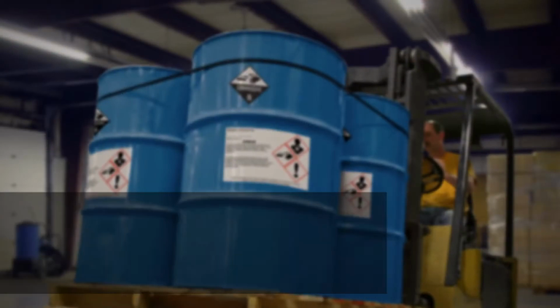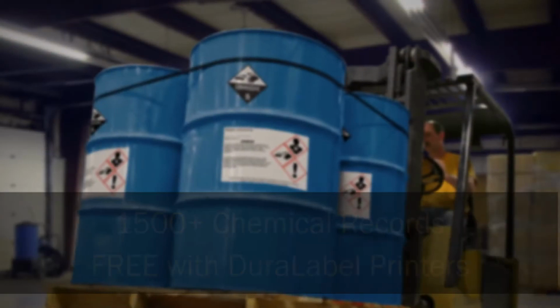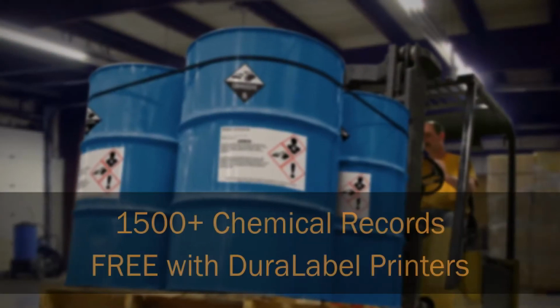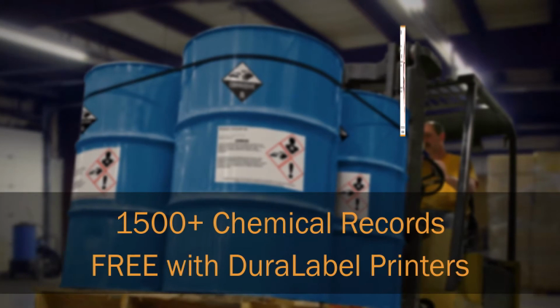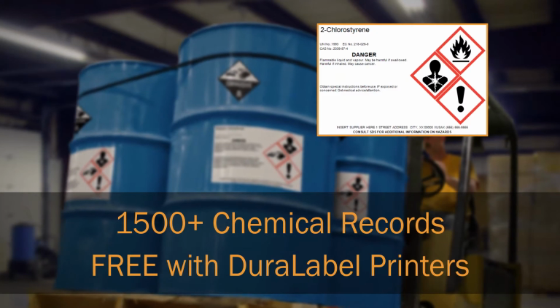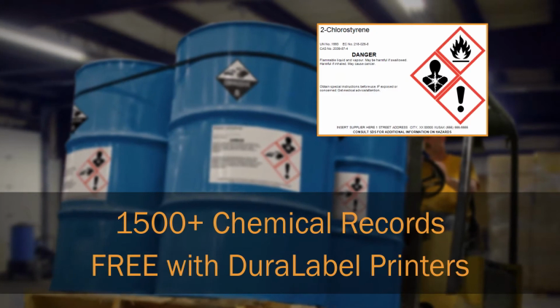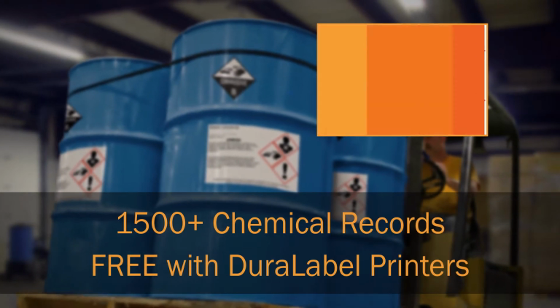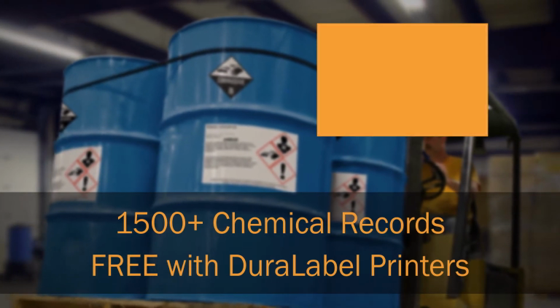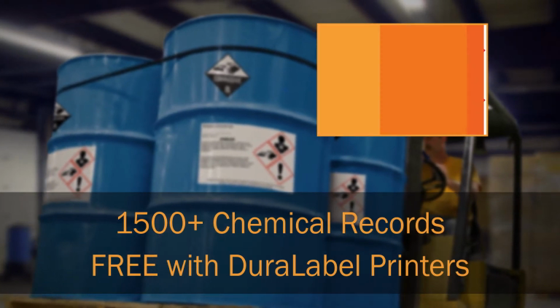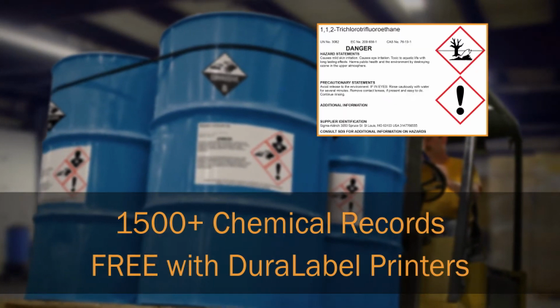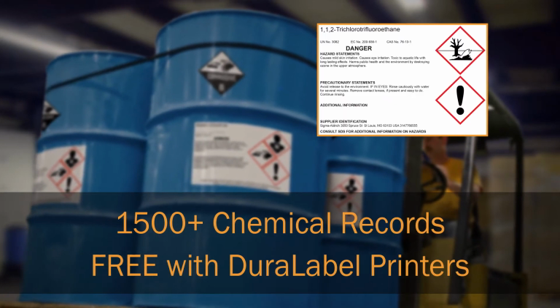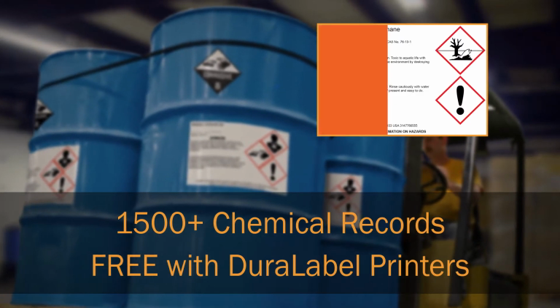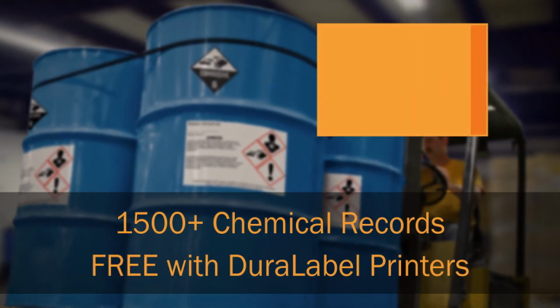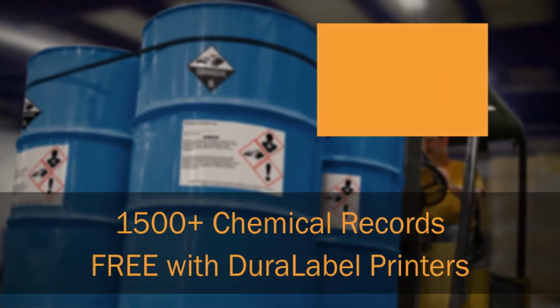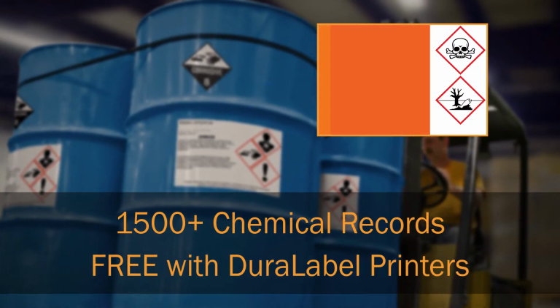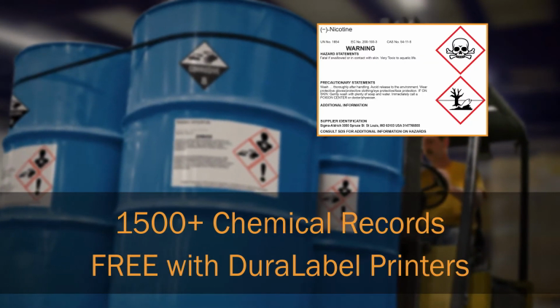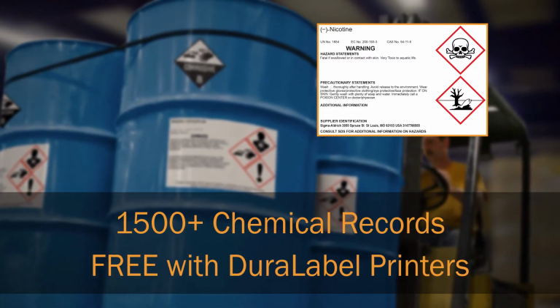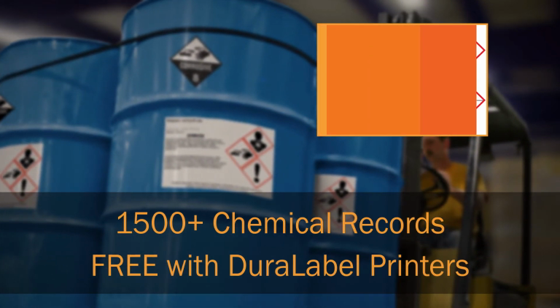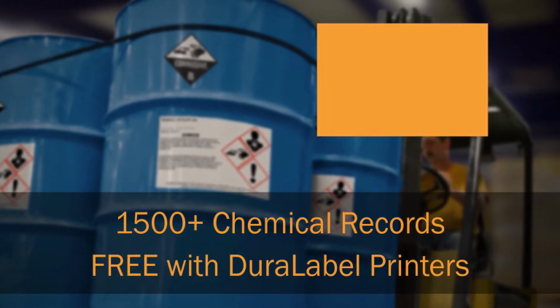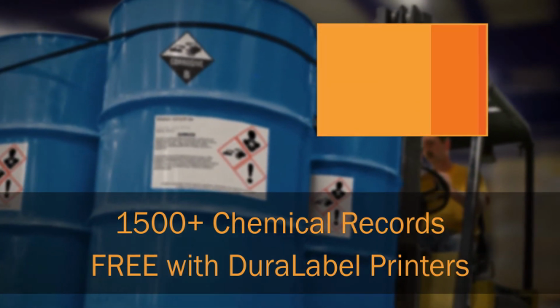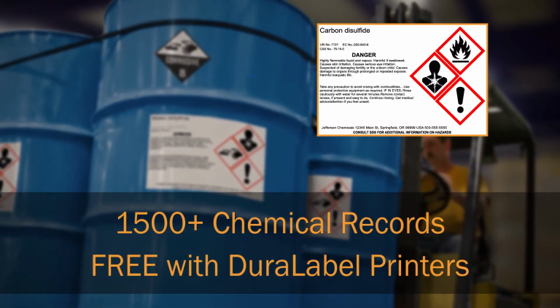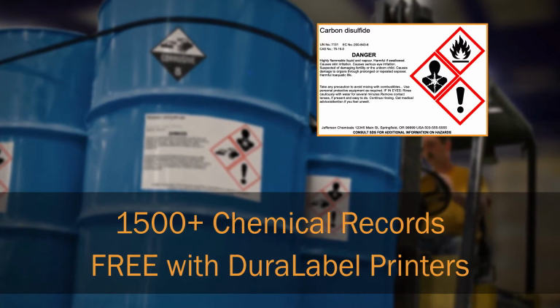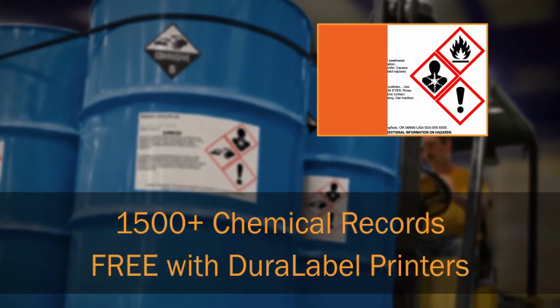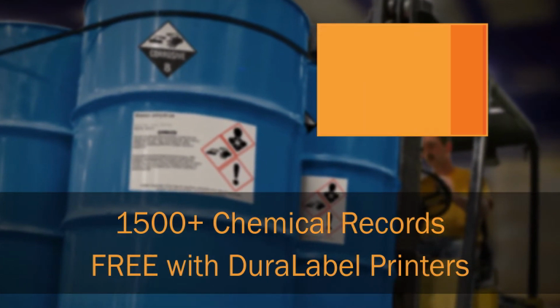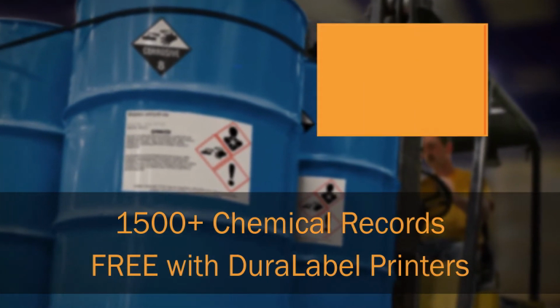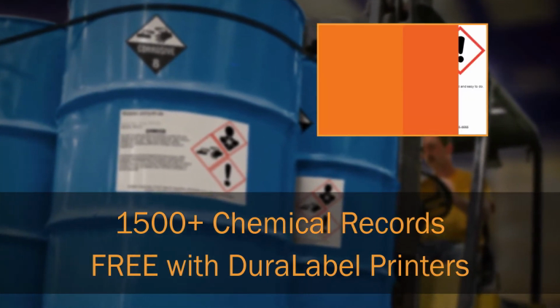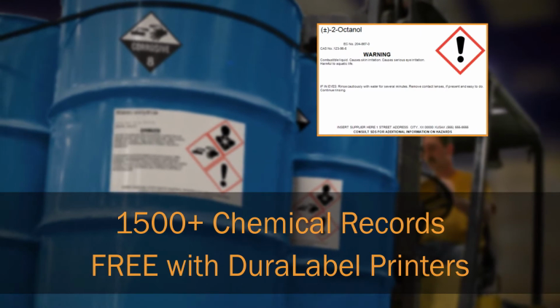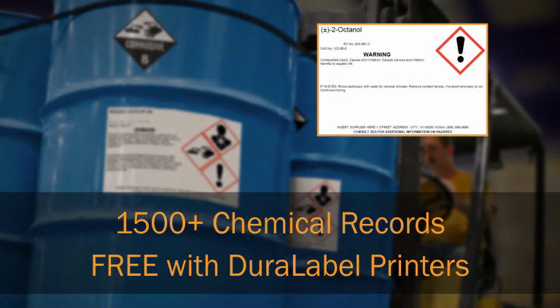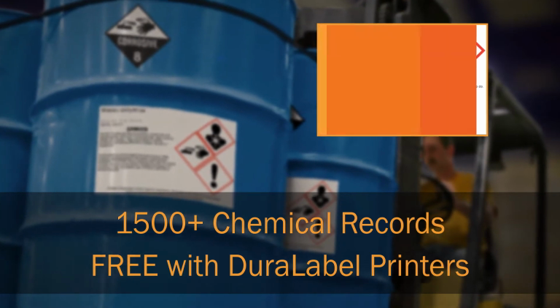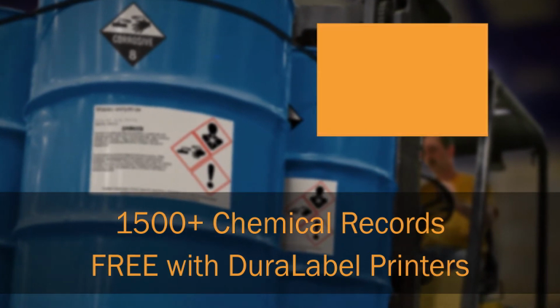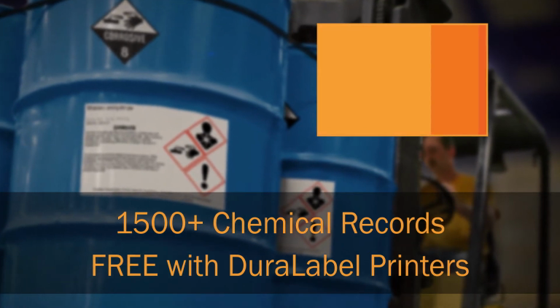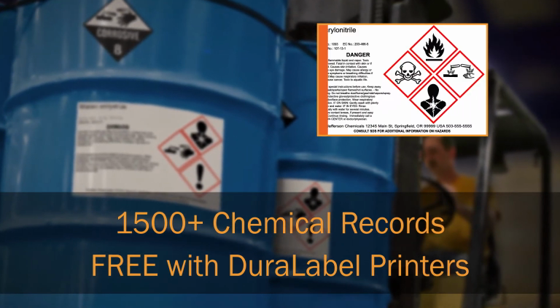To make it easy to create a compliant chemical hazard label, Duralabel design software provides a database of over 1,500 chemical records.